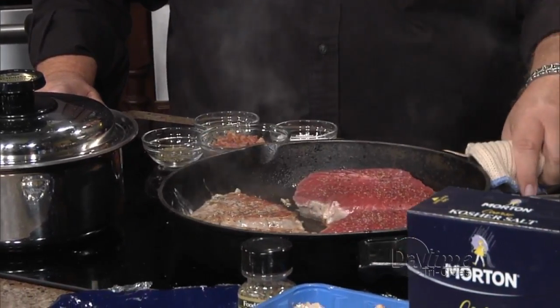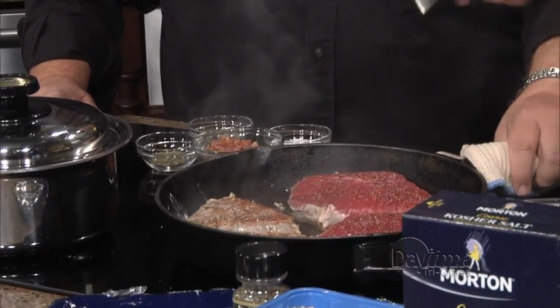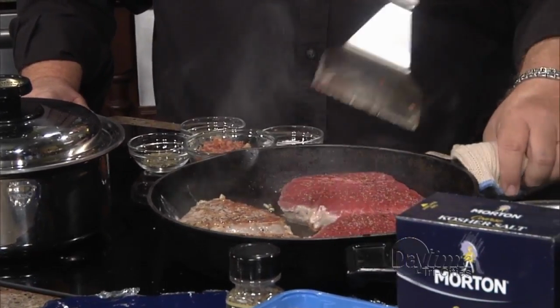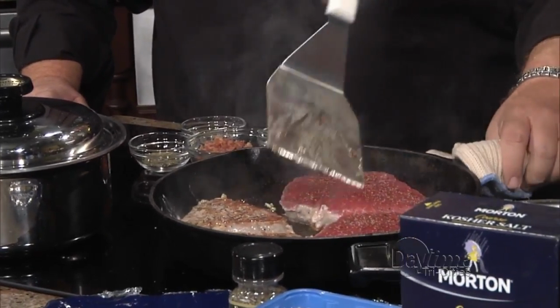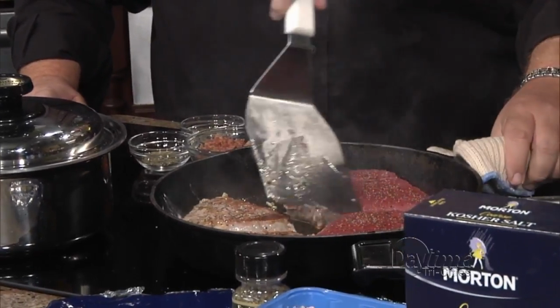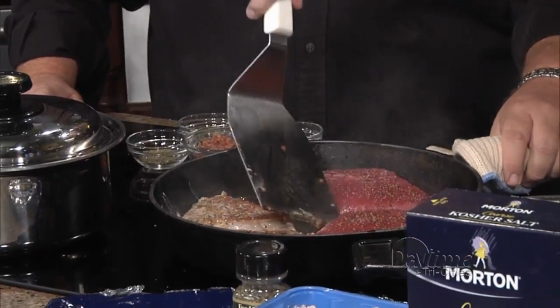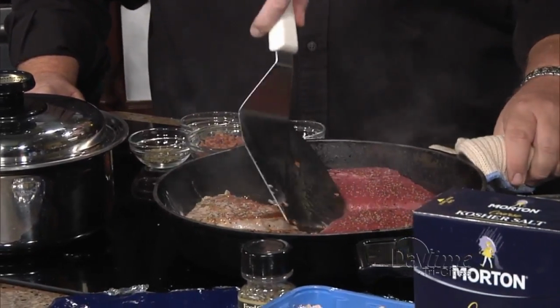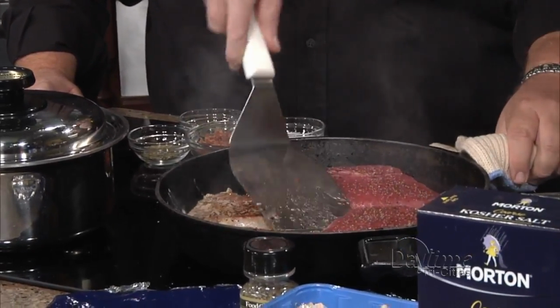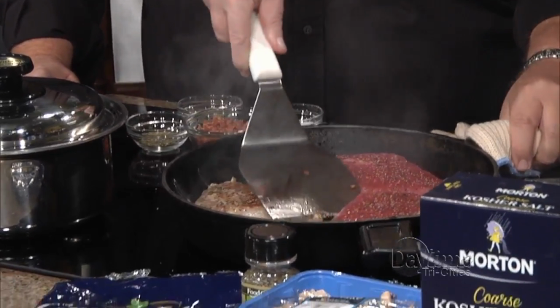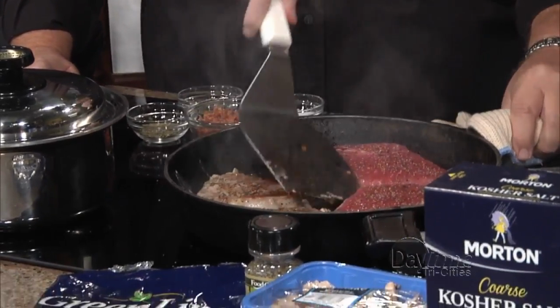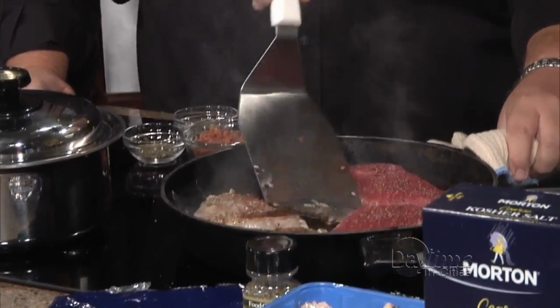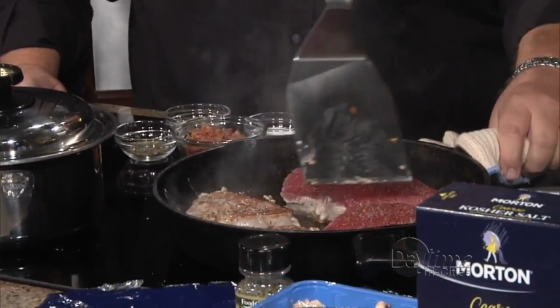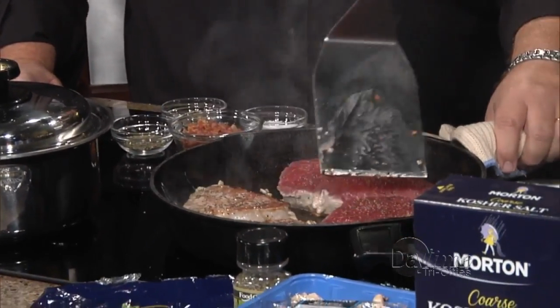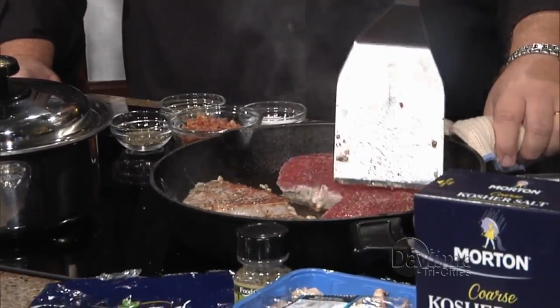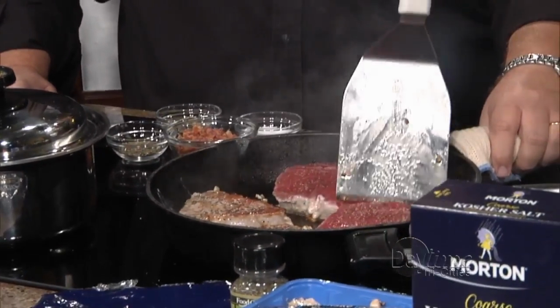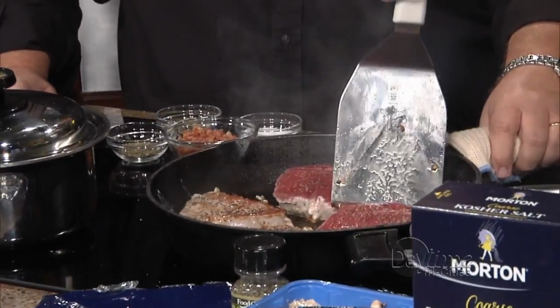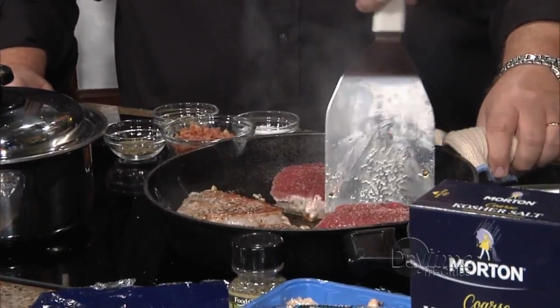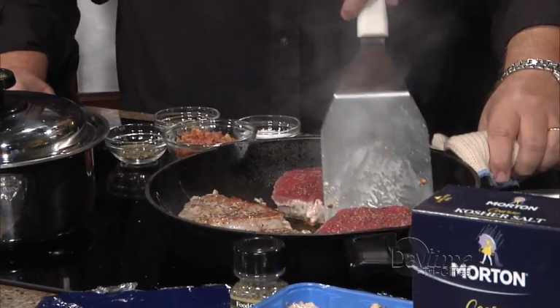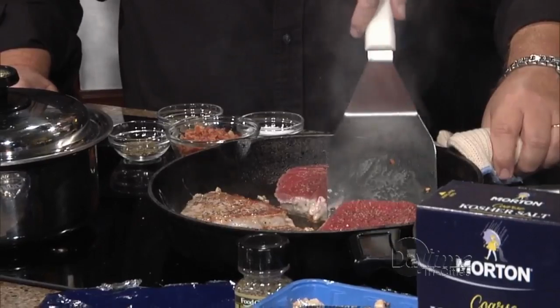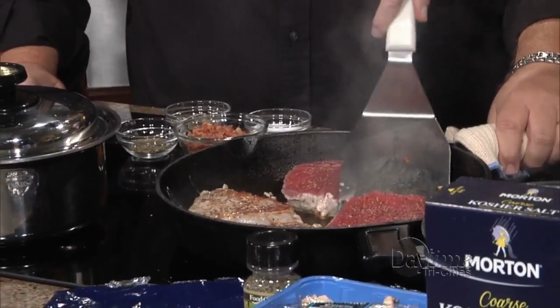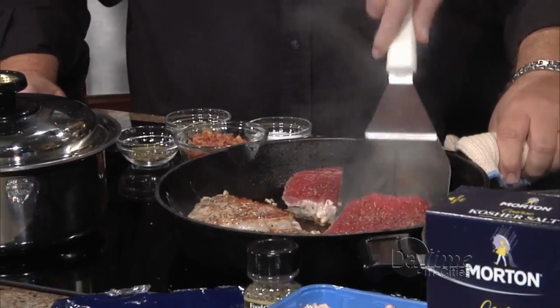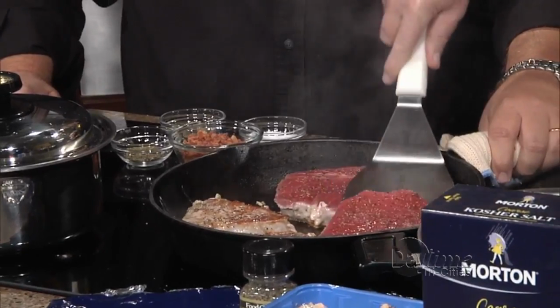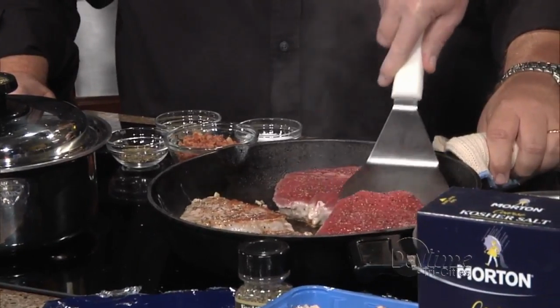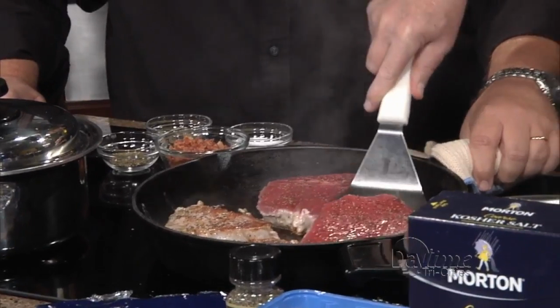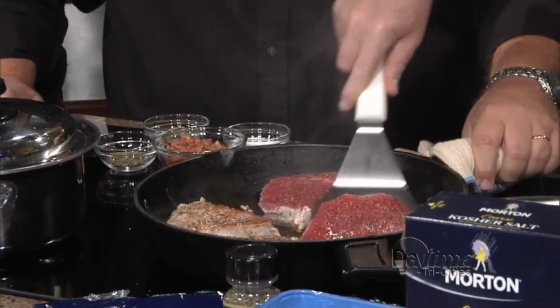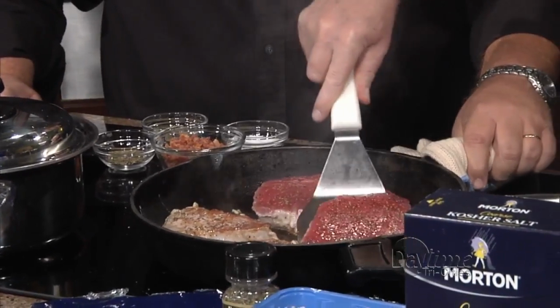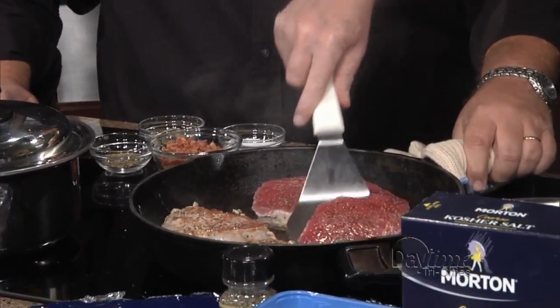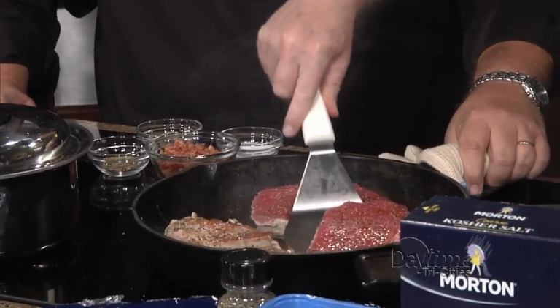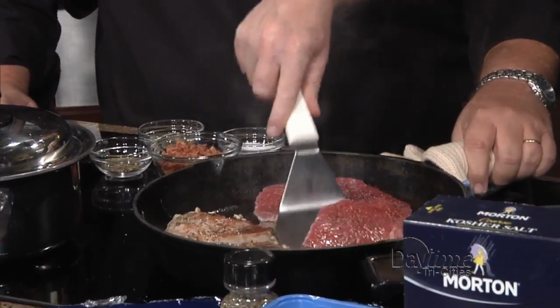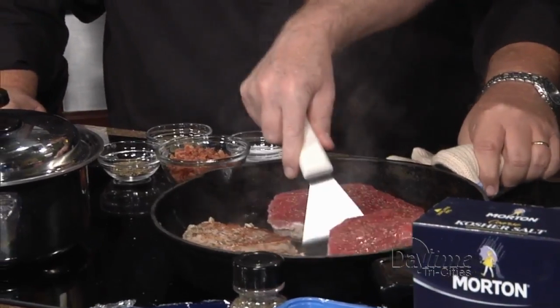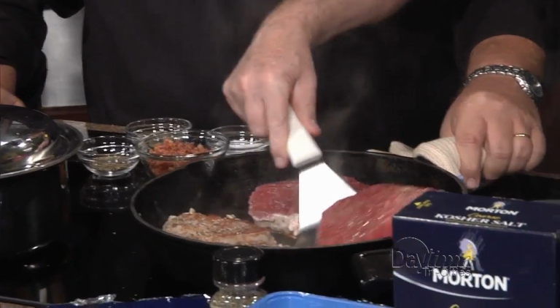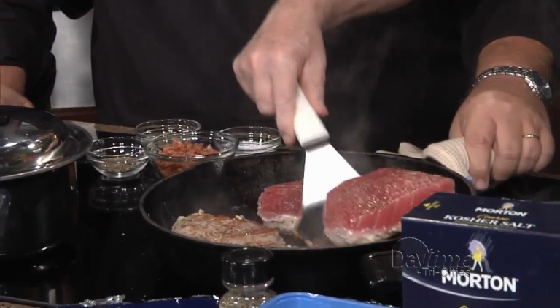Look how beautiful that is — yeah, that's getting a pretty good brown on it. We've got to switch sides here too. There we go.